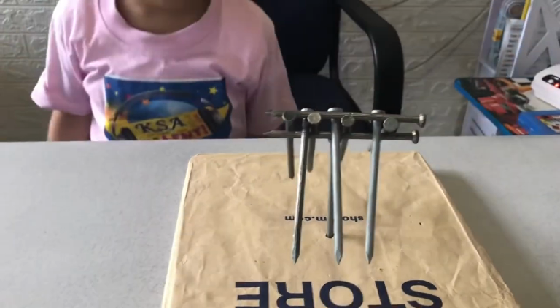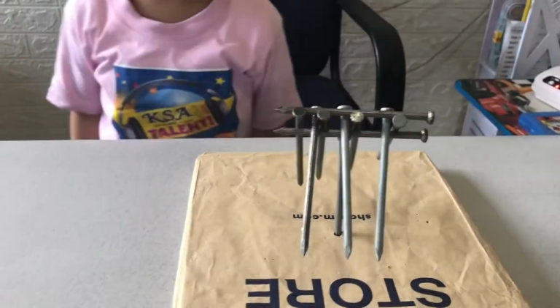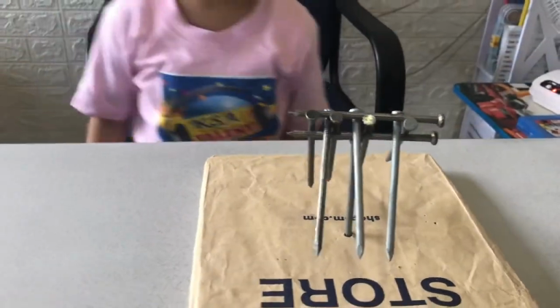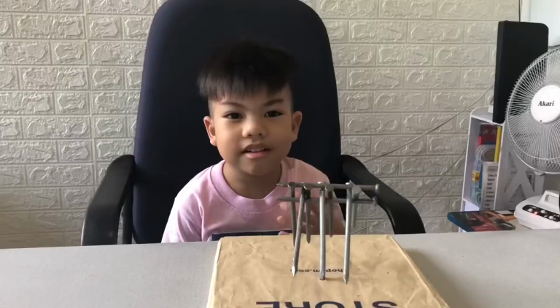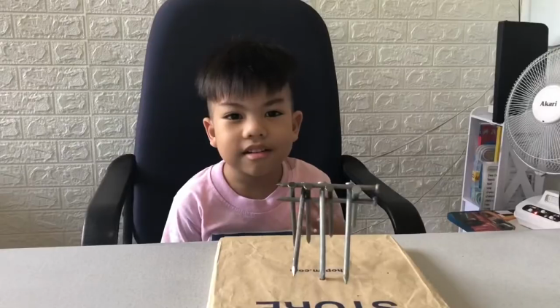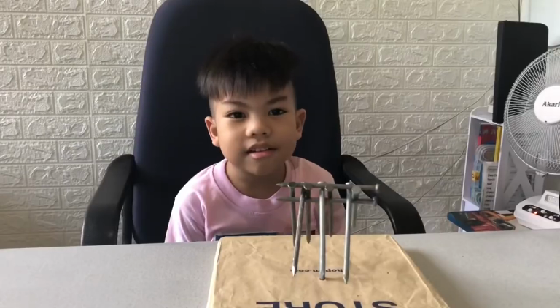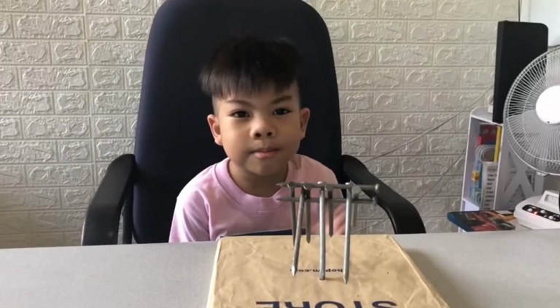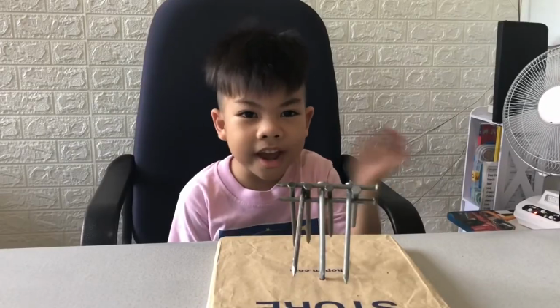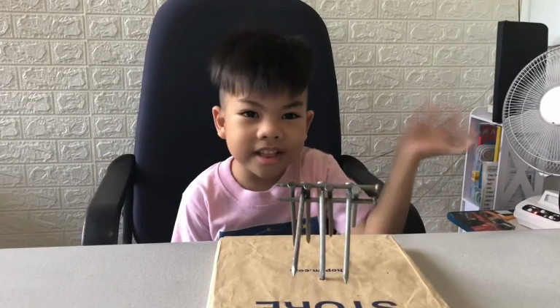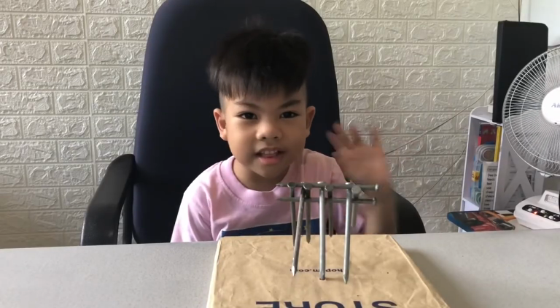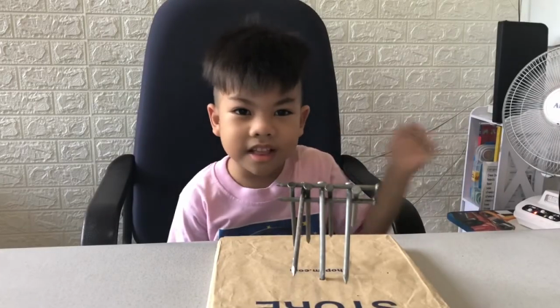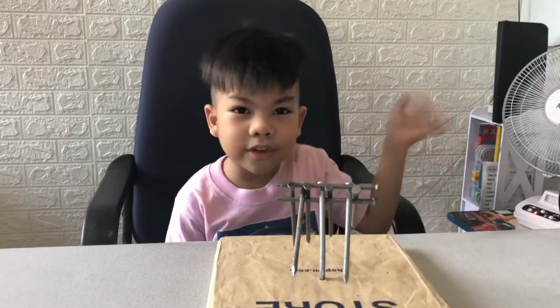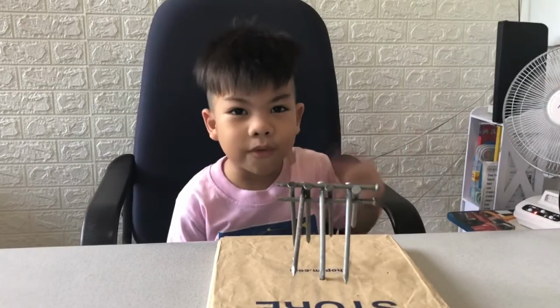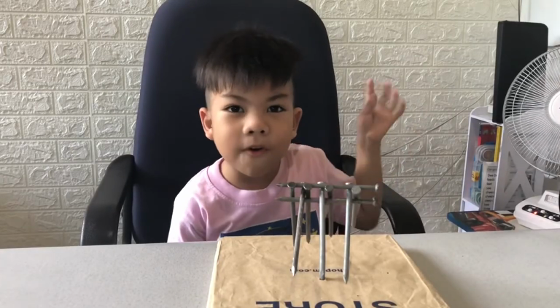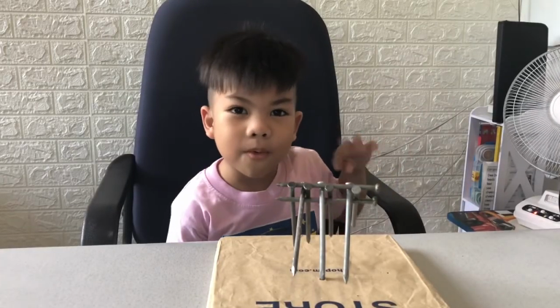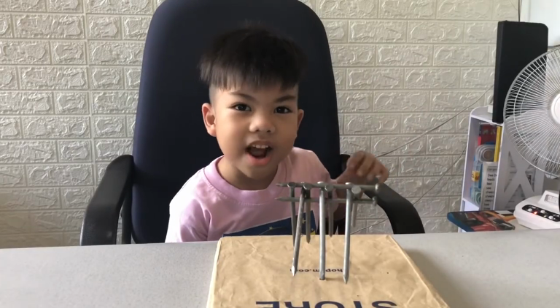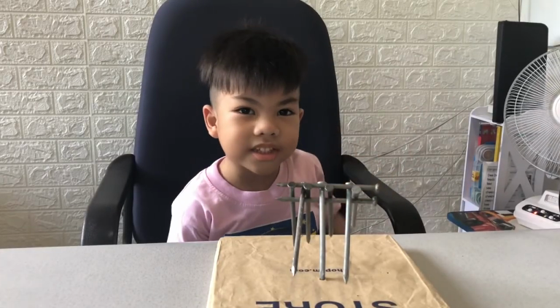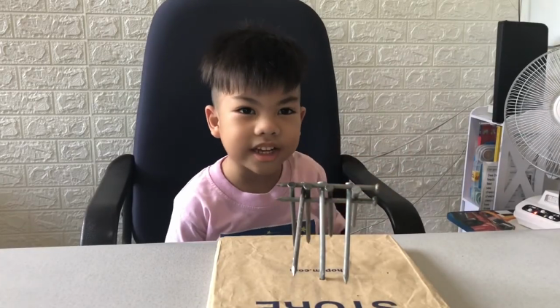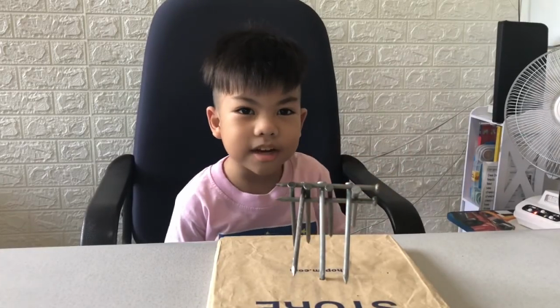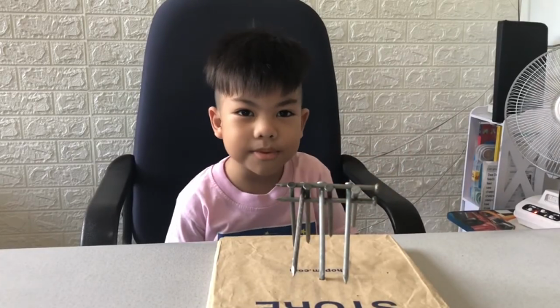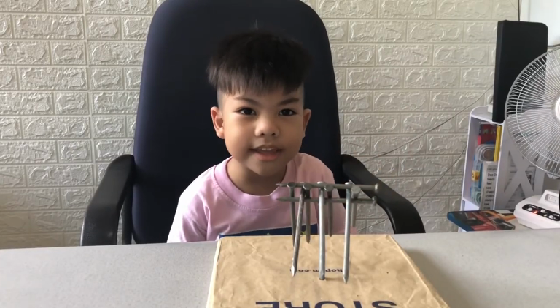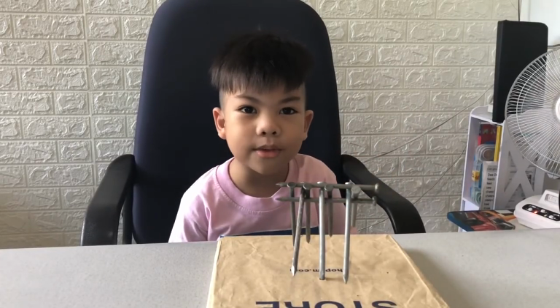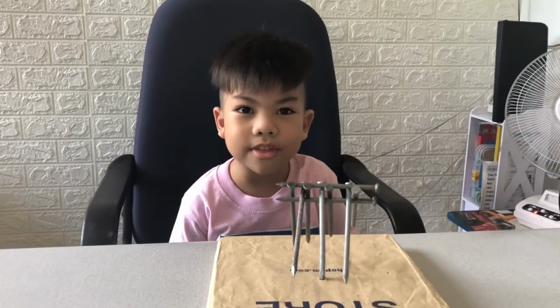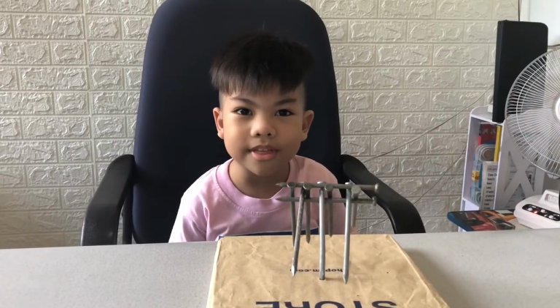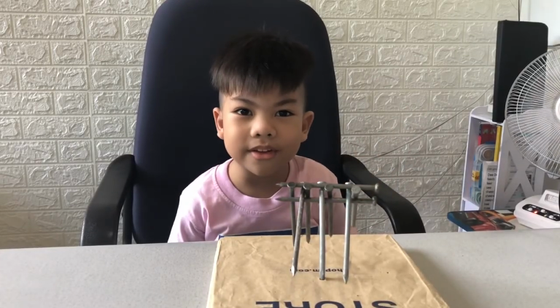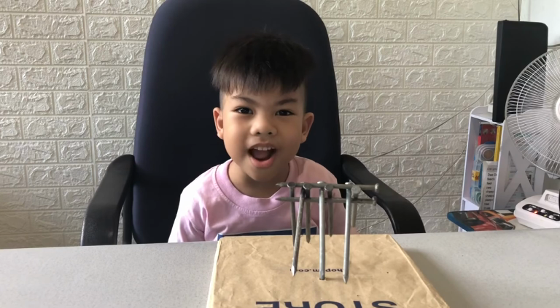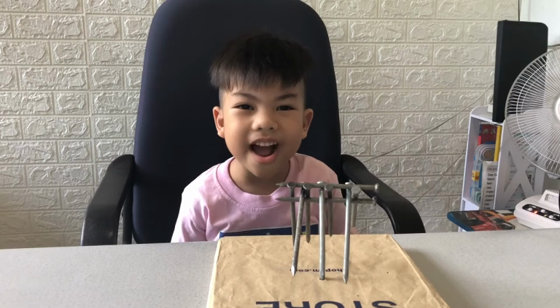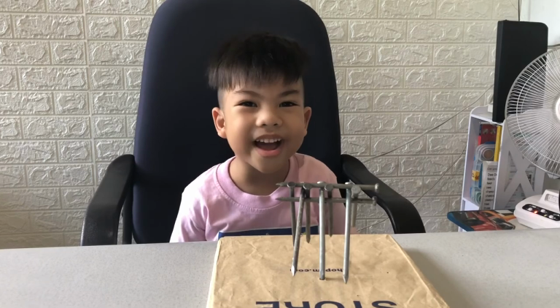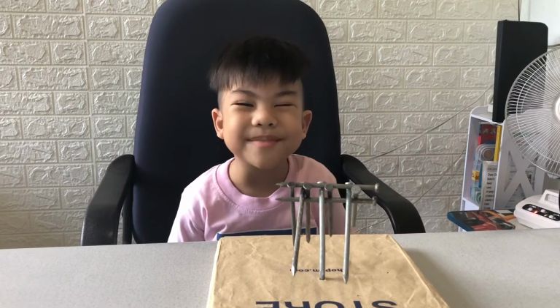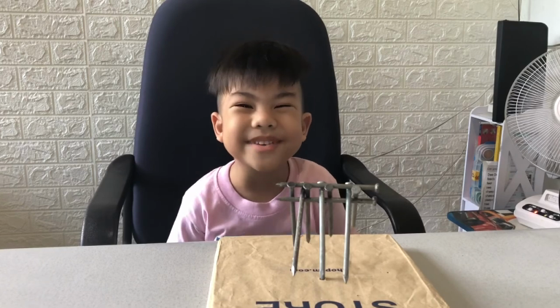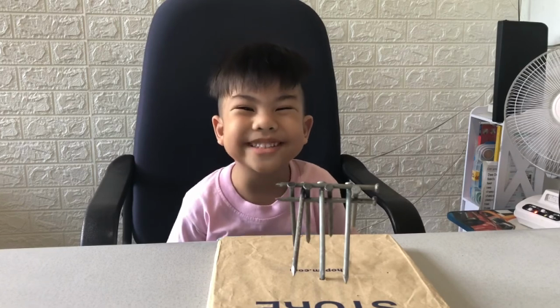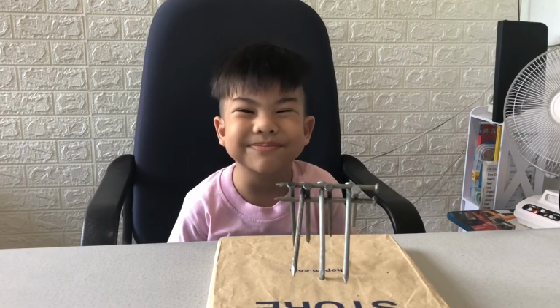Bye, thank you for watching! Please subscribe!